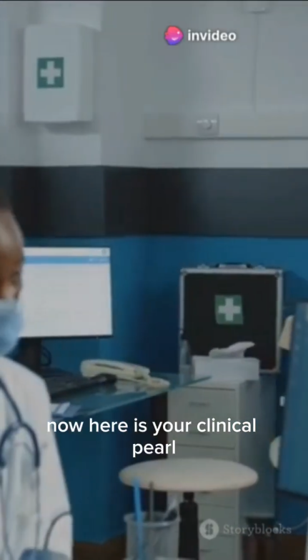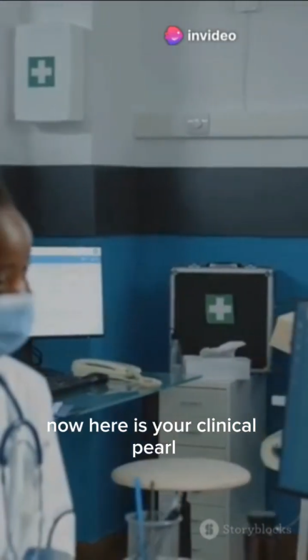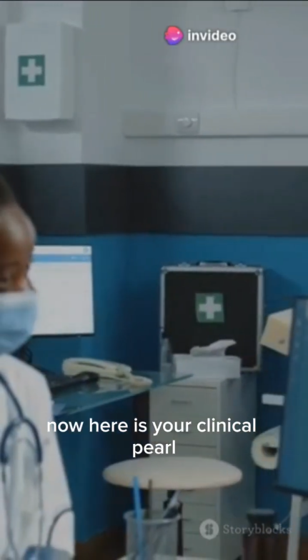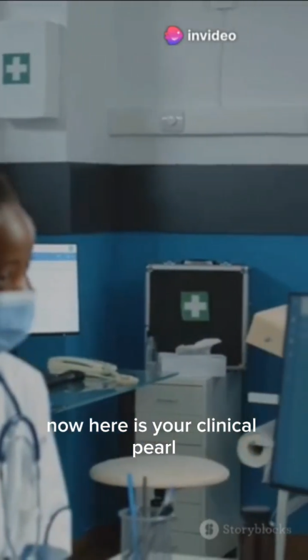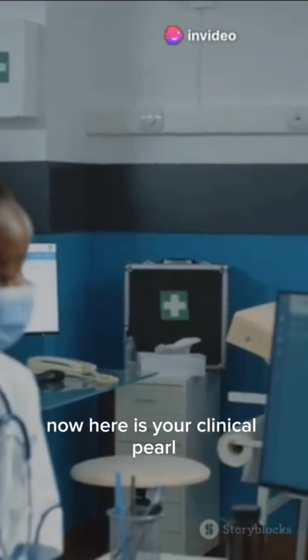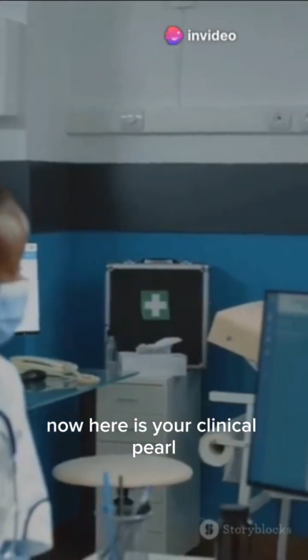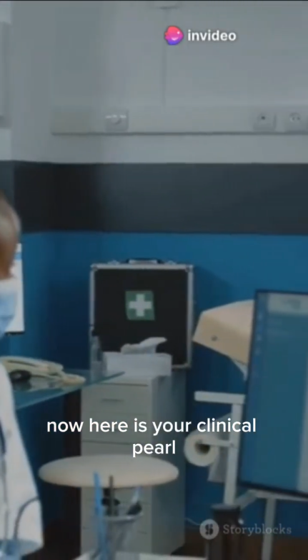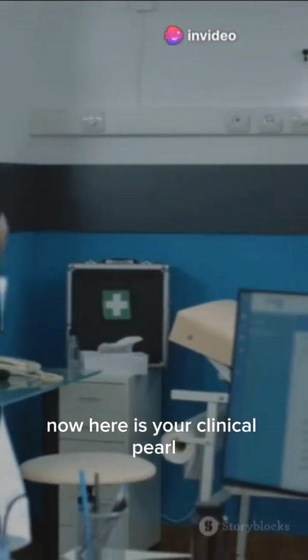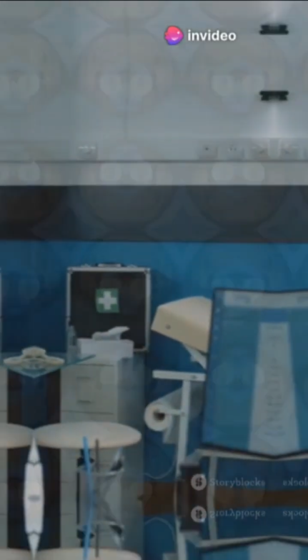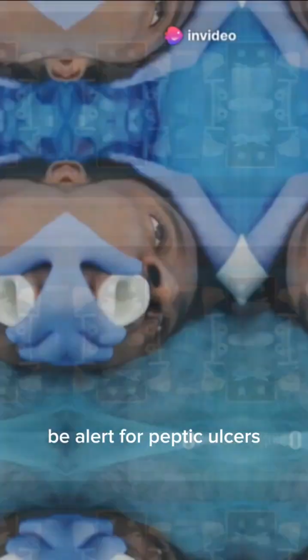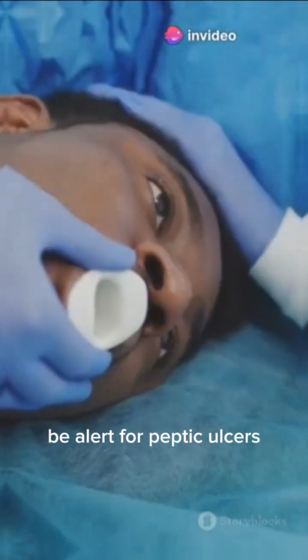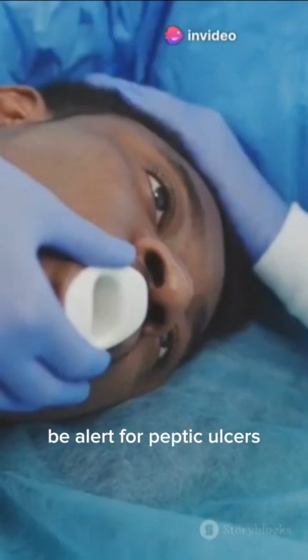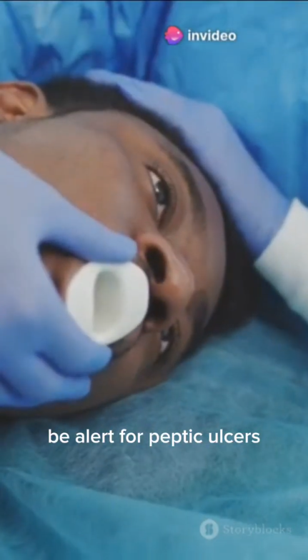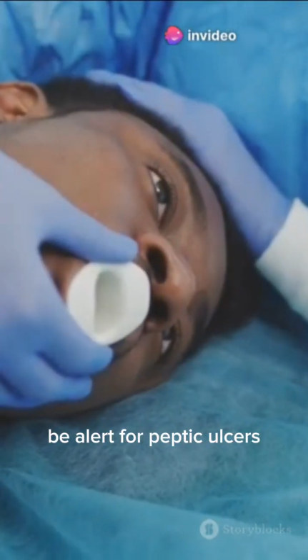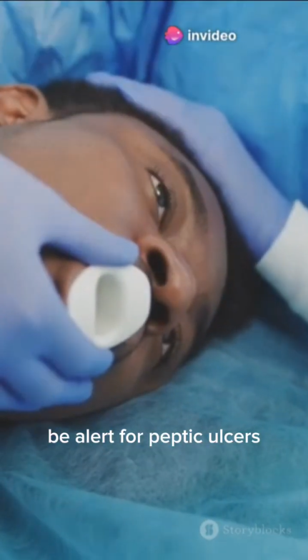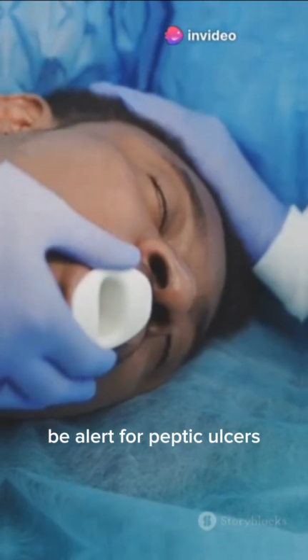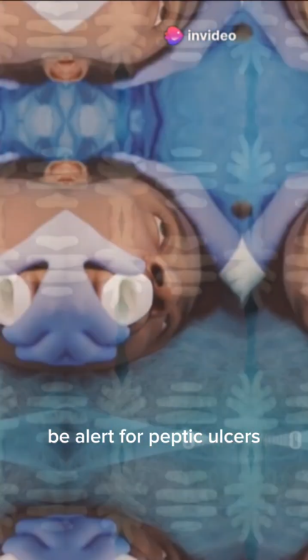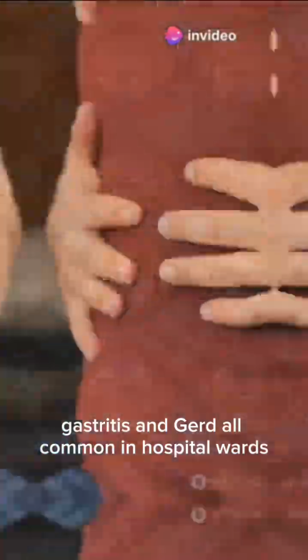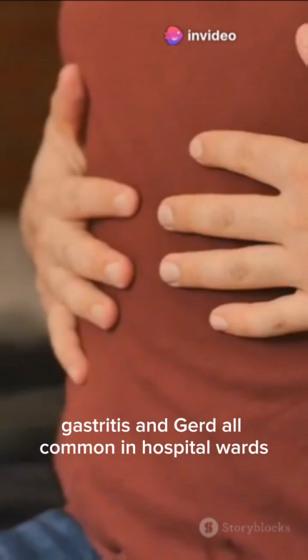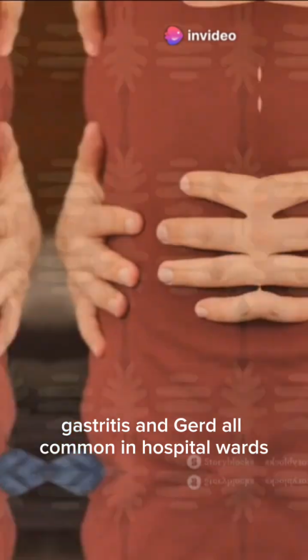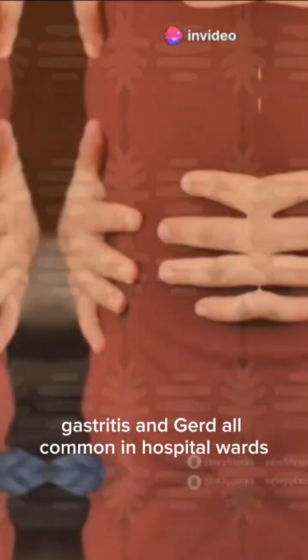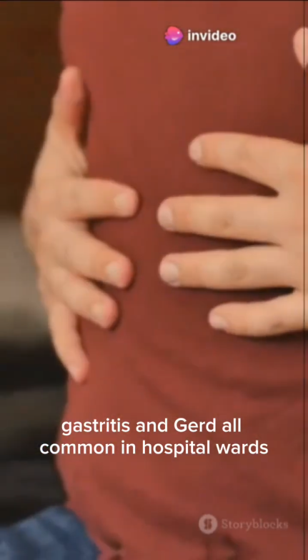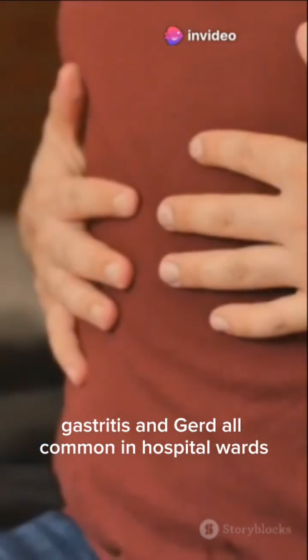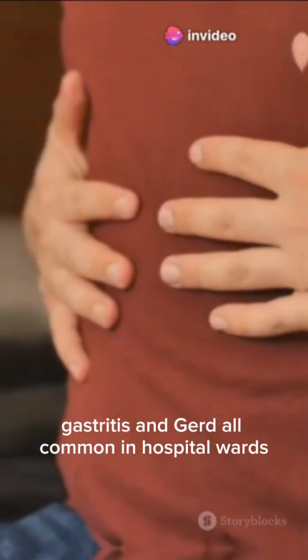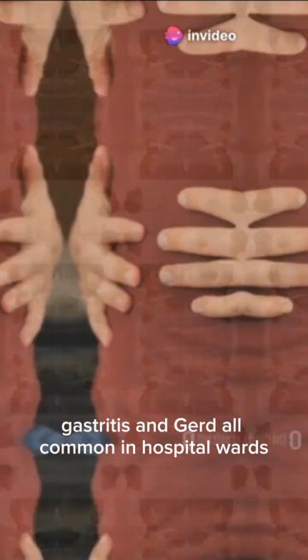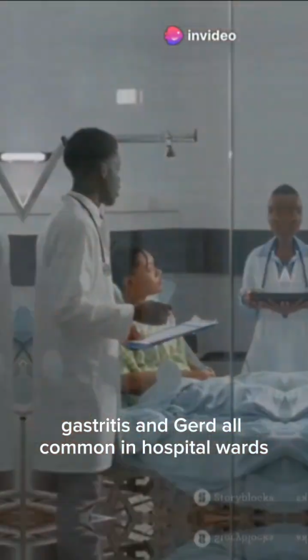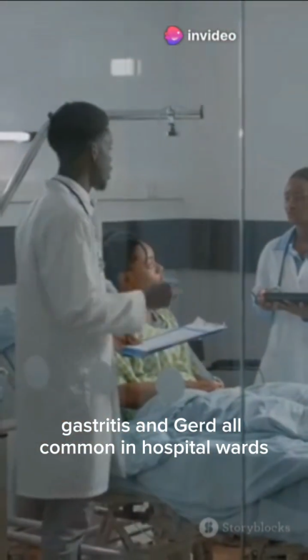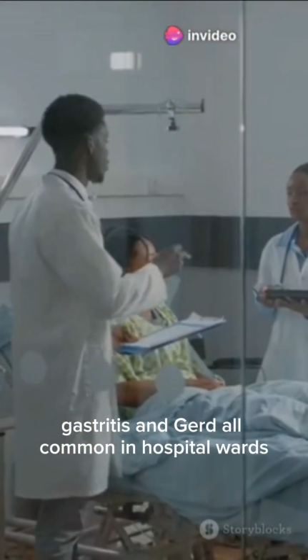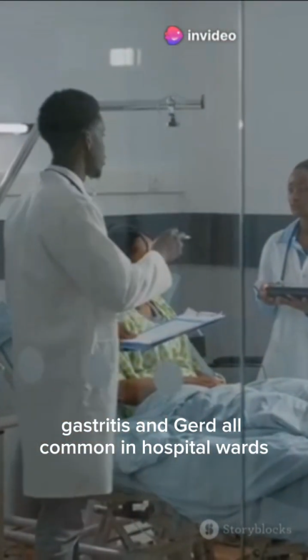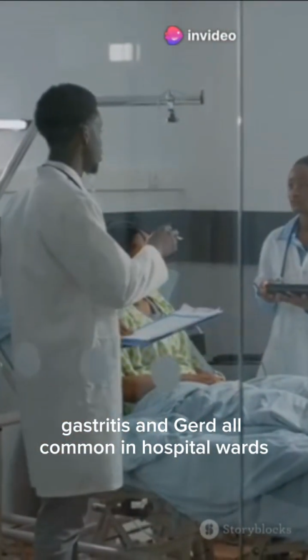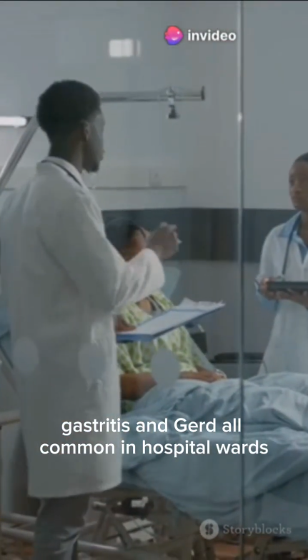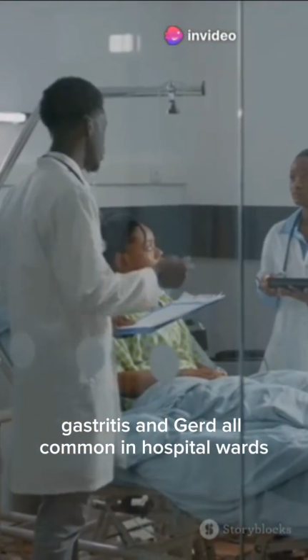Here is your clinical pearl. Be alert for peptic ulcers, gastritis, and GERD — all common in hospital wards.